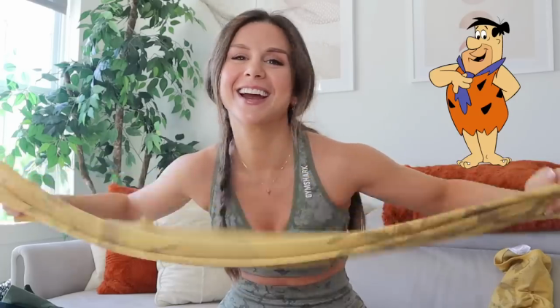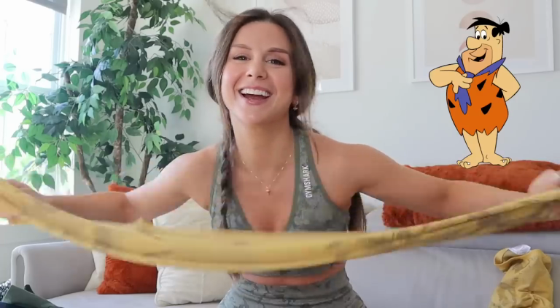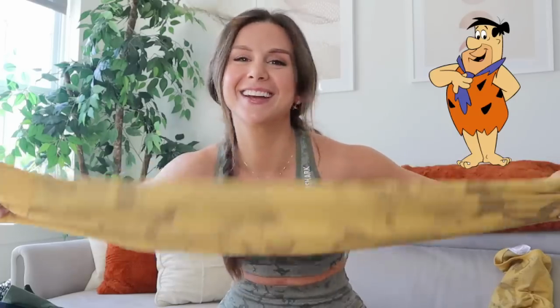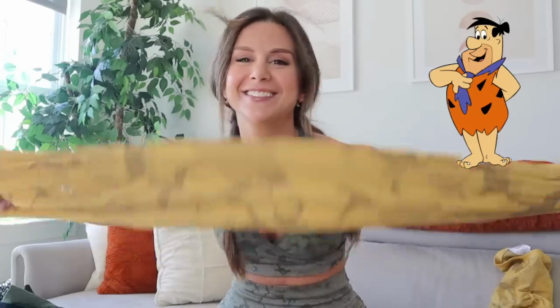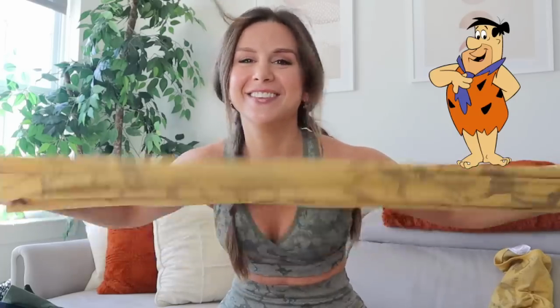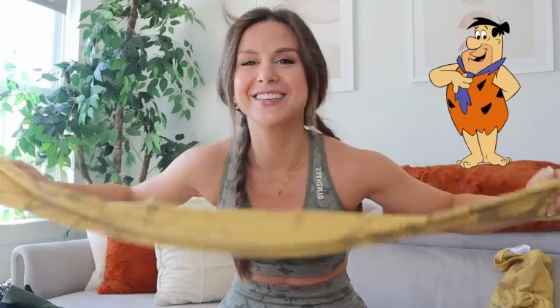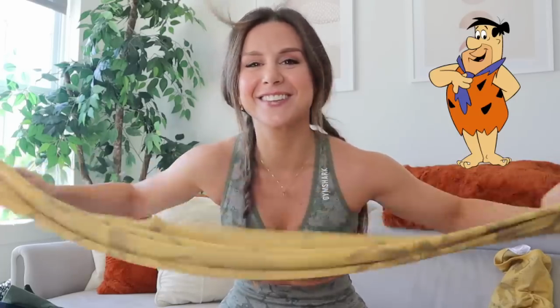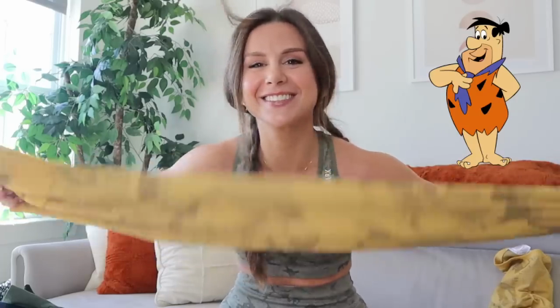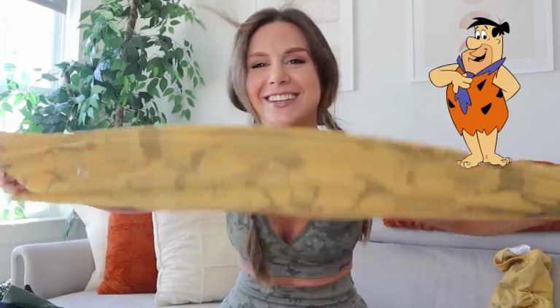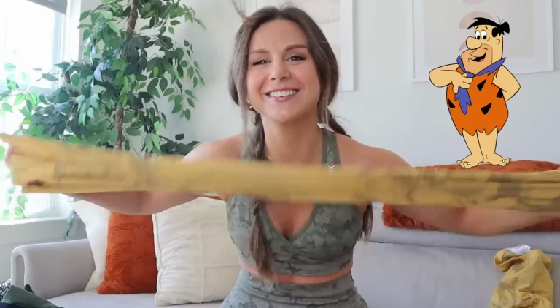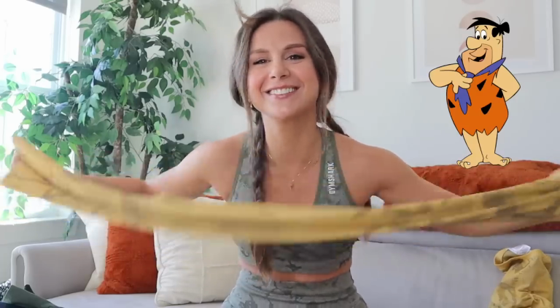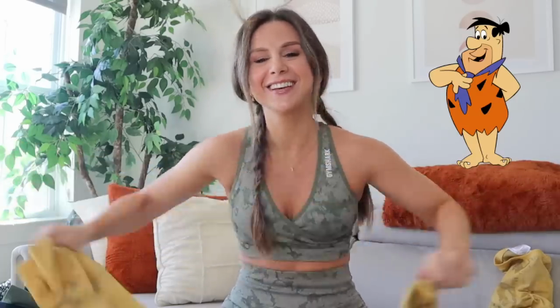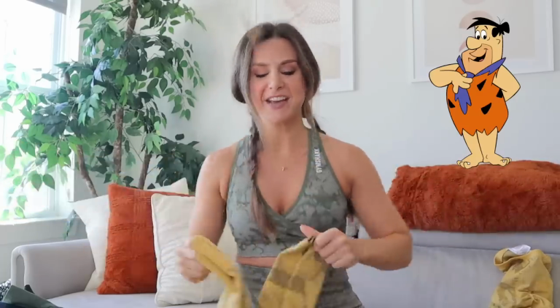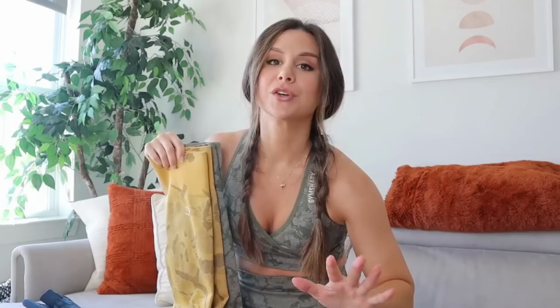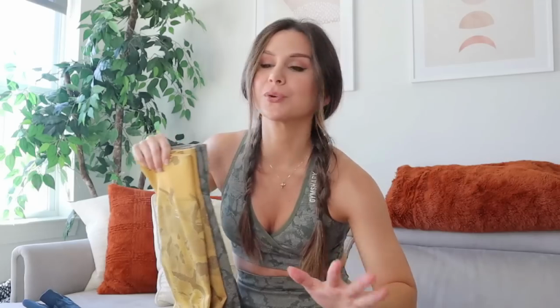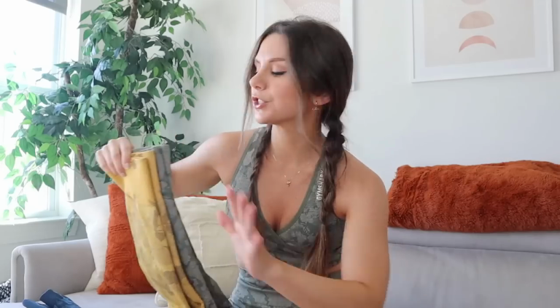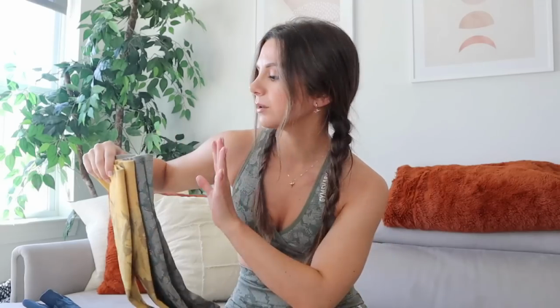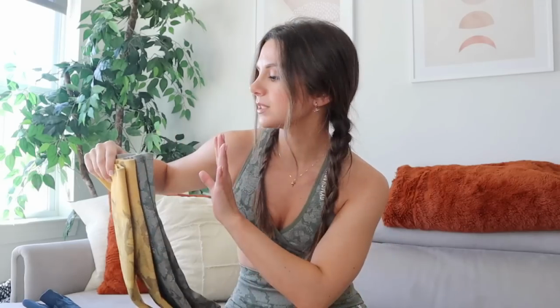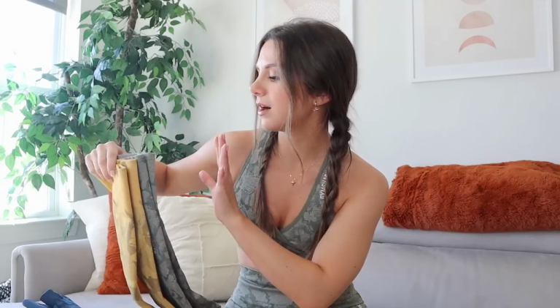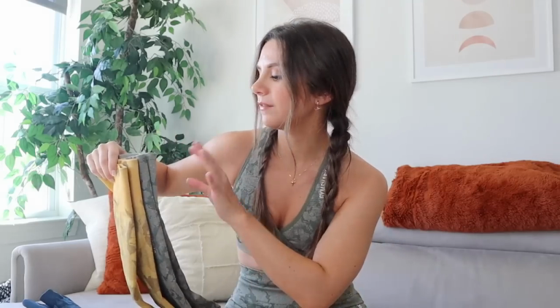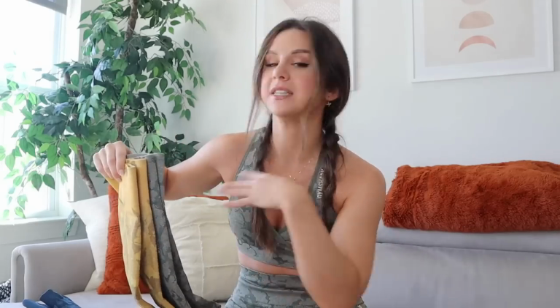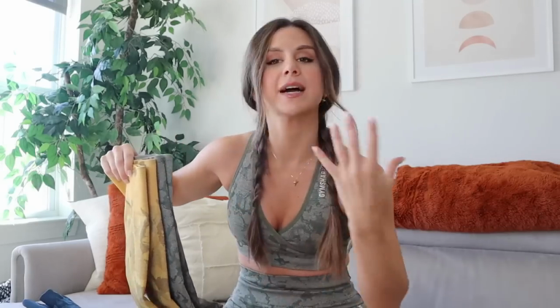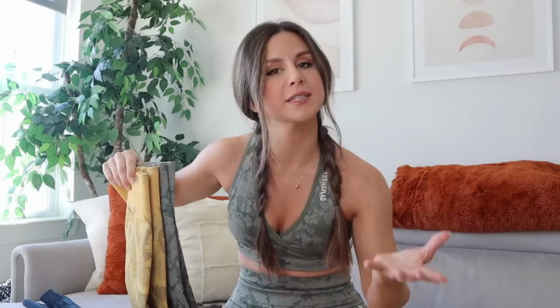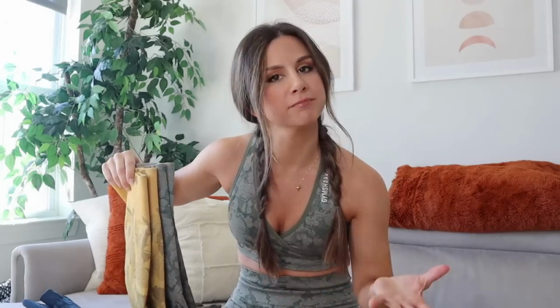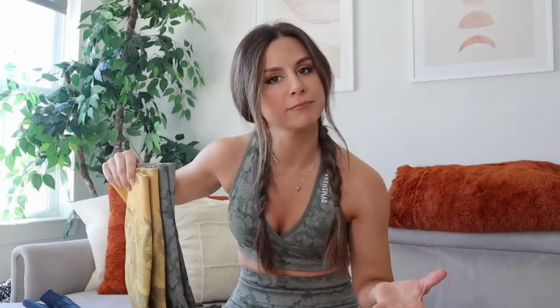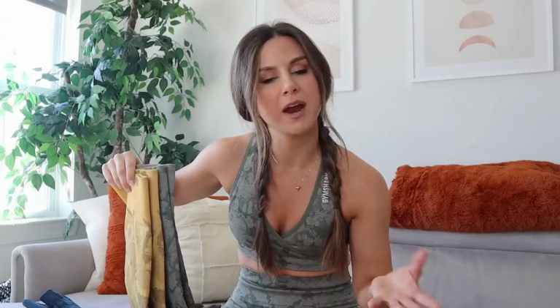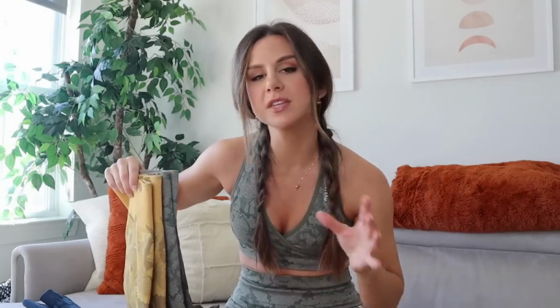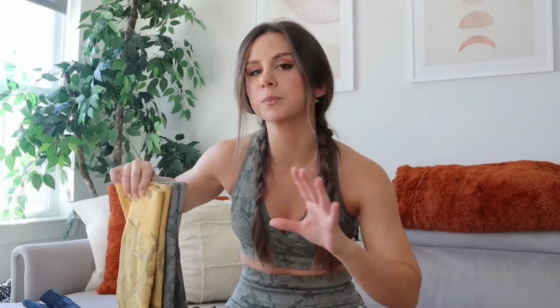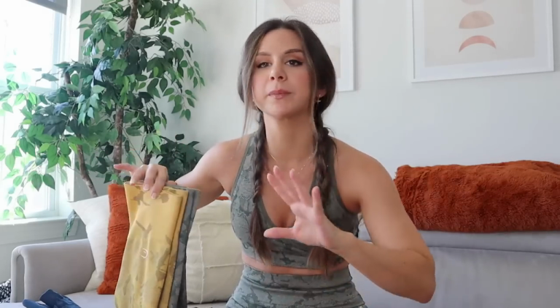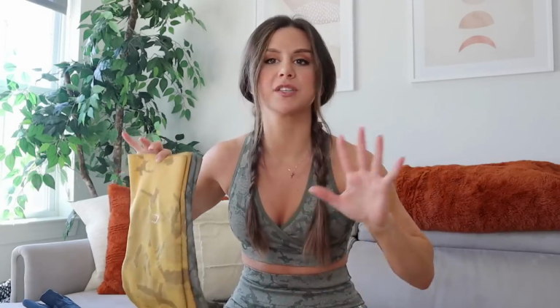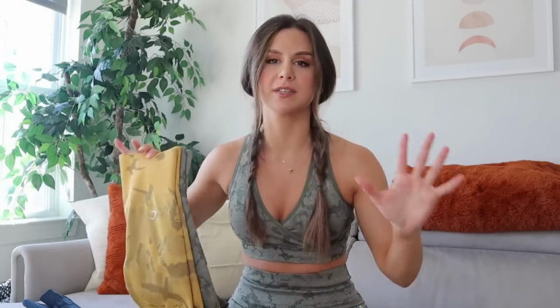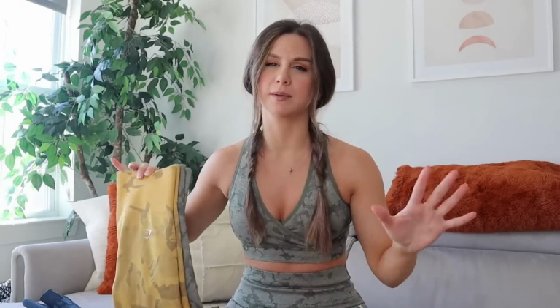I'm not gonna lie — first thing I thought when I saw this print was Flintstones vibes. Alright, meet the Flintstones! In terms of sizing, everything's pretty much the same.